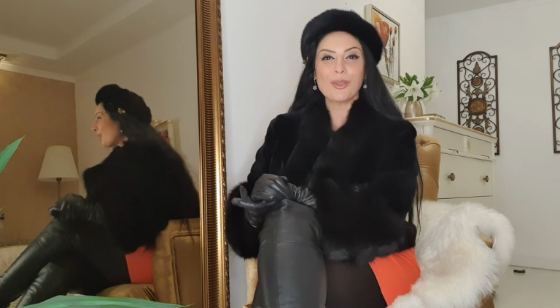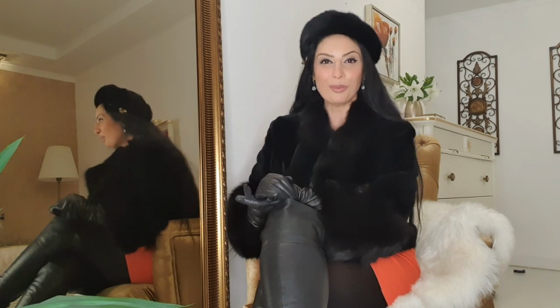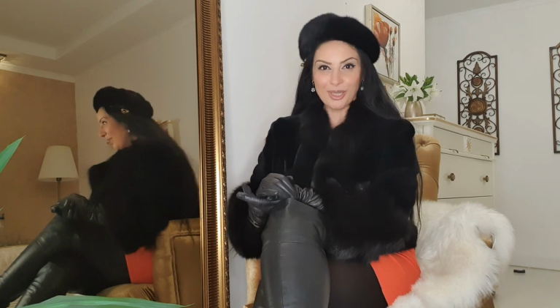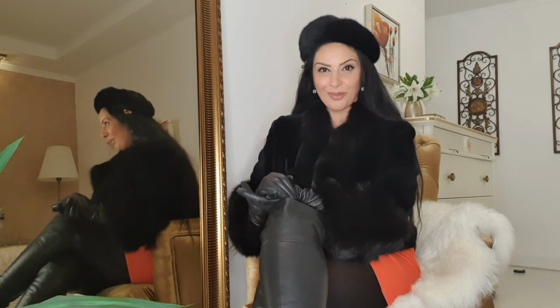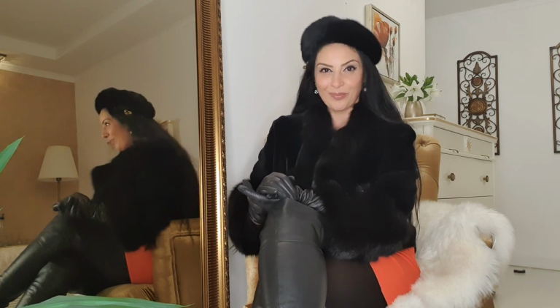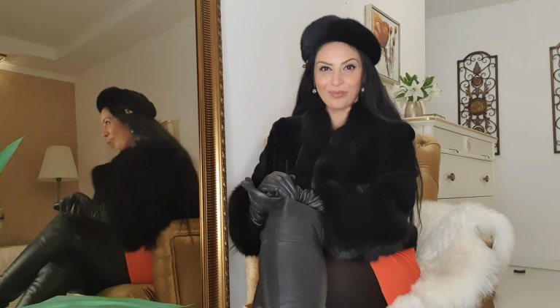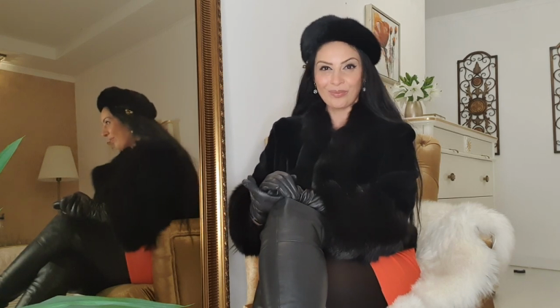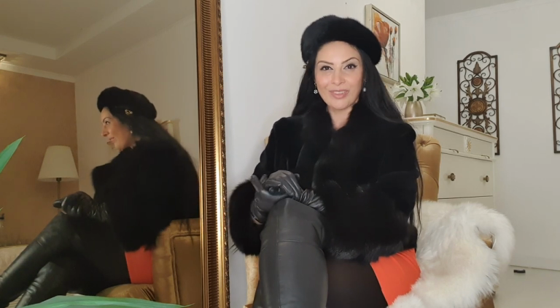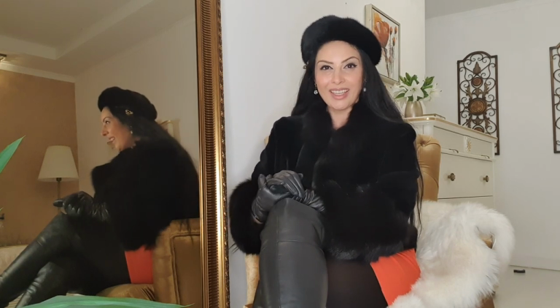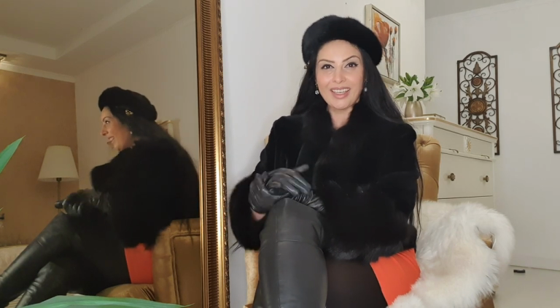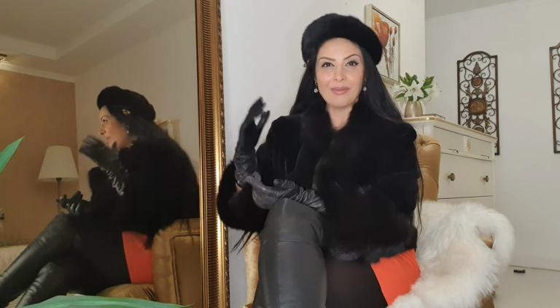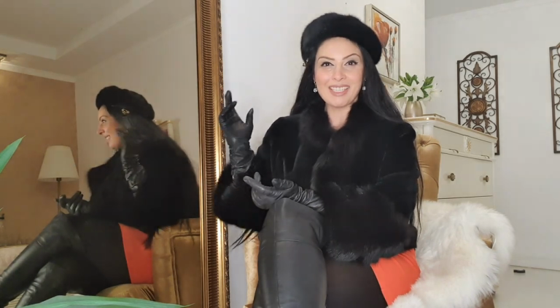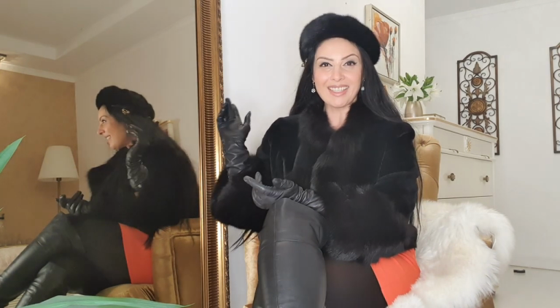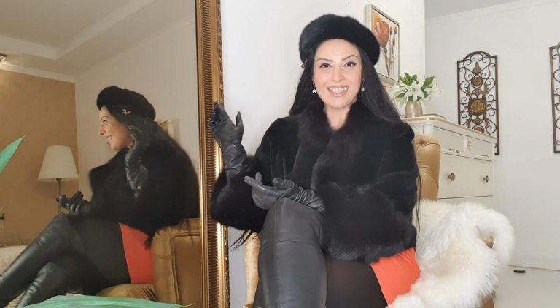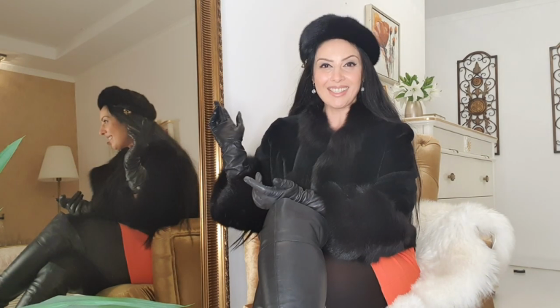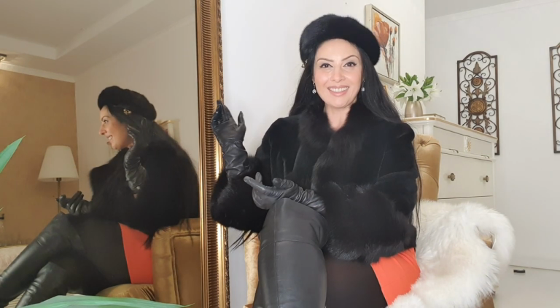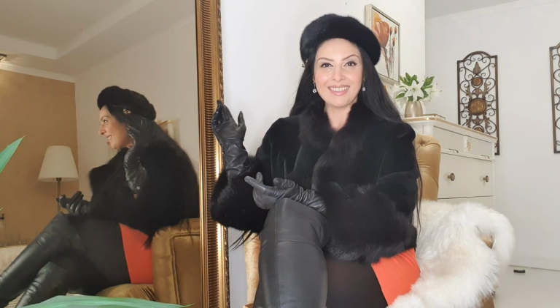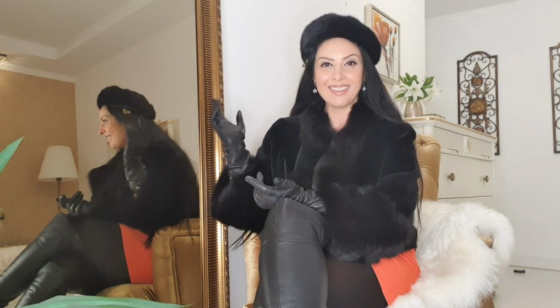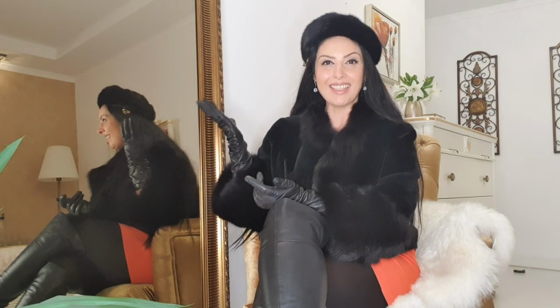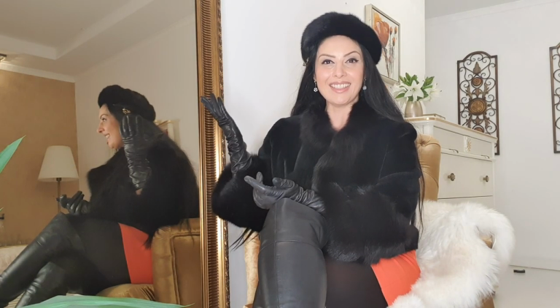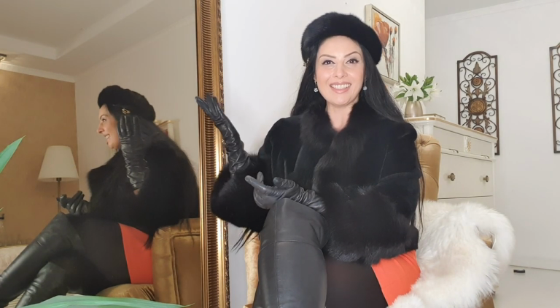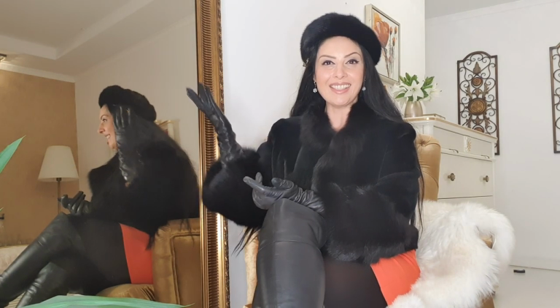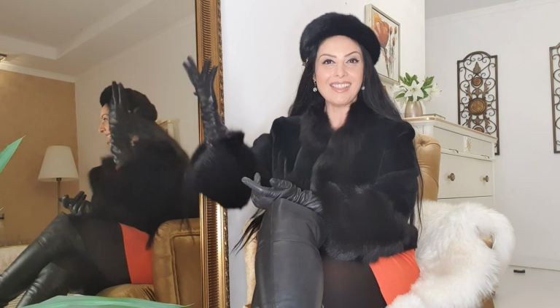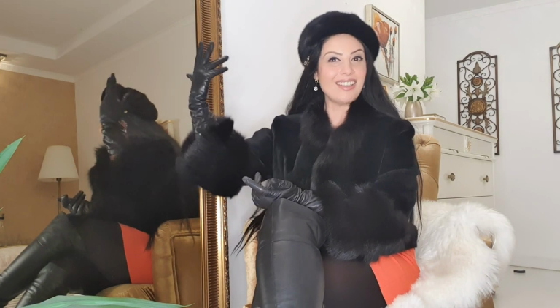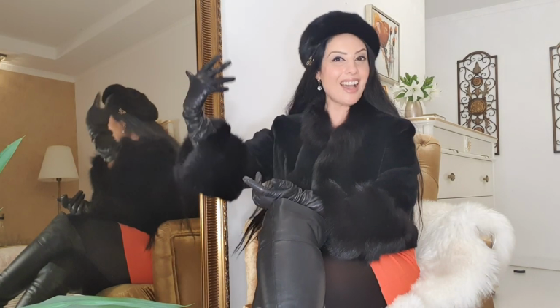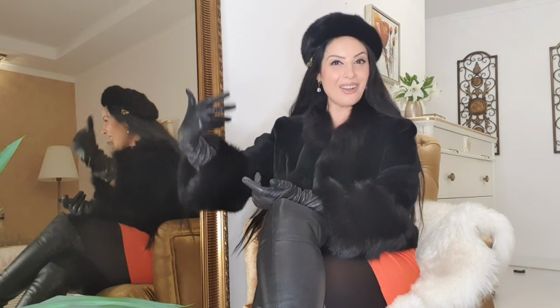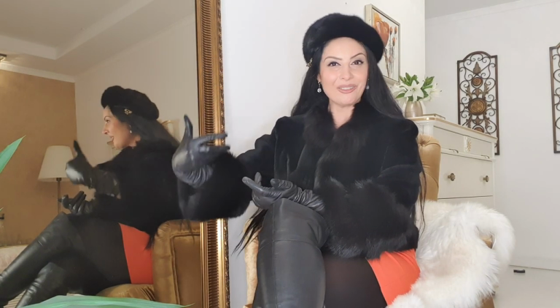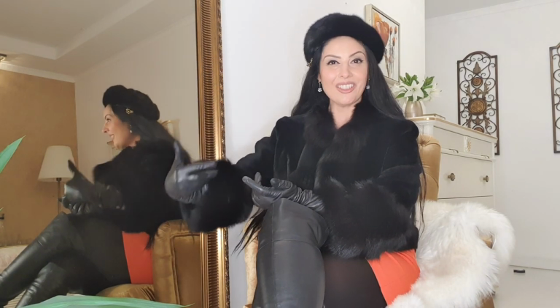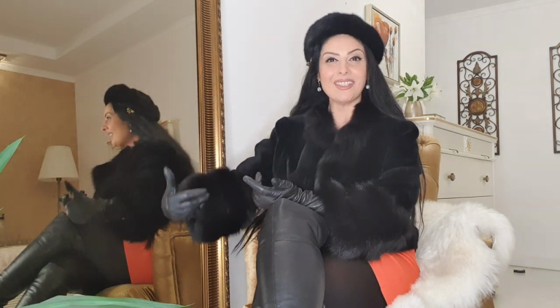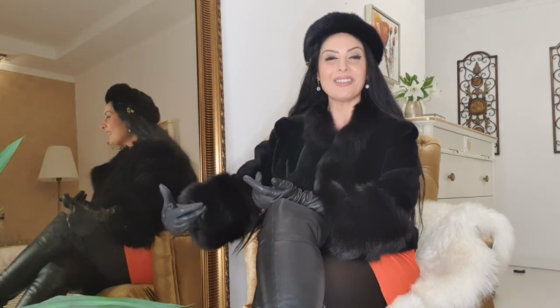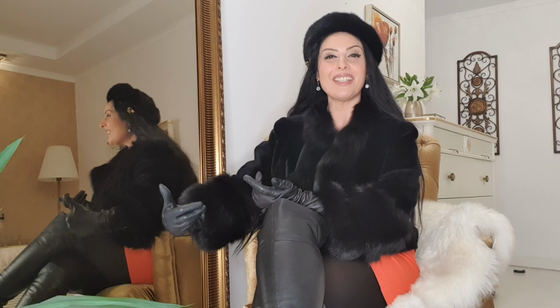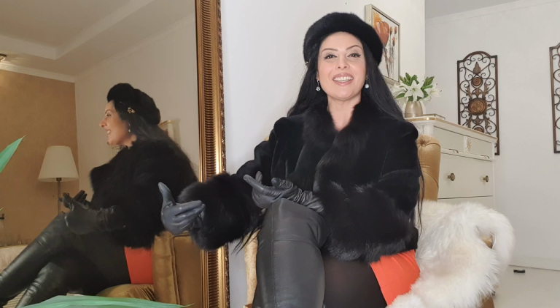Bună! I'm Ezada Sin and this is the outfit of the day.